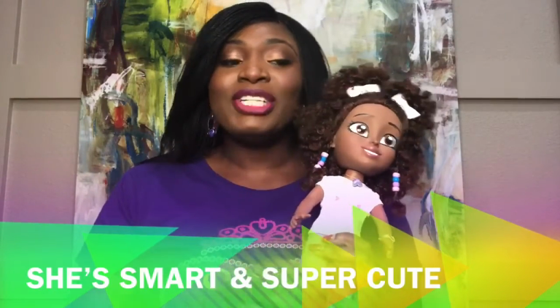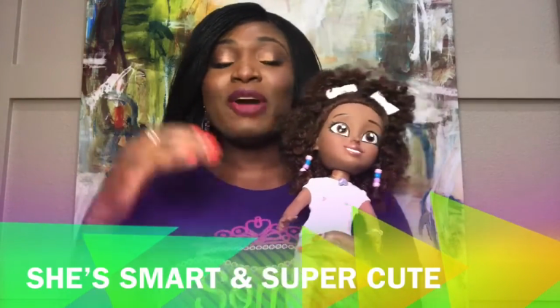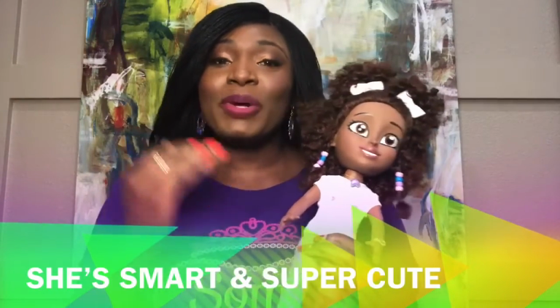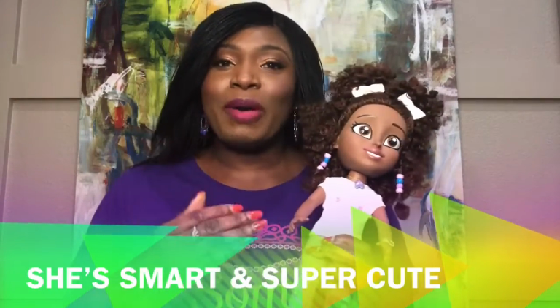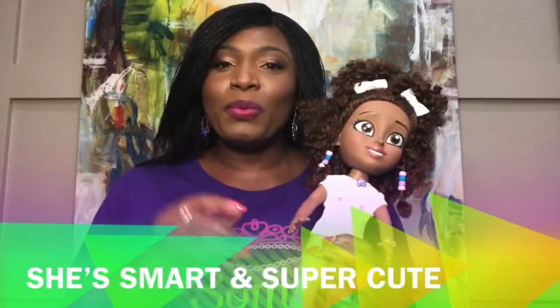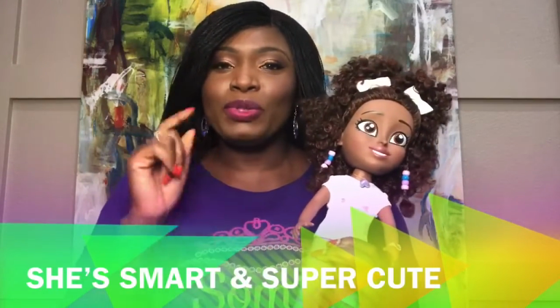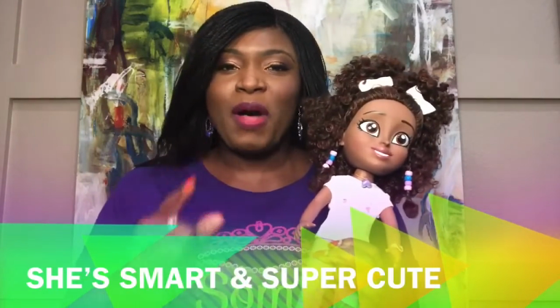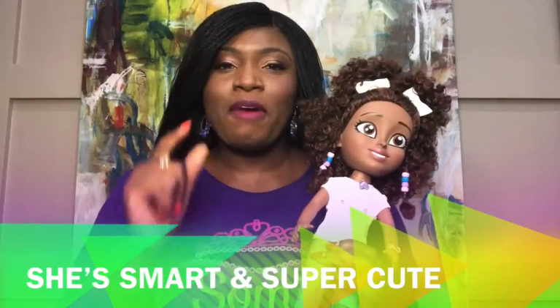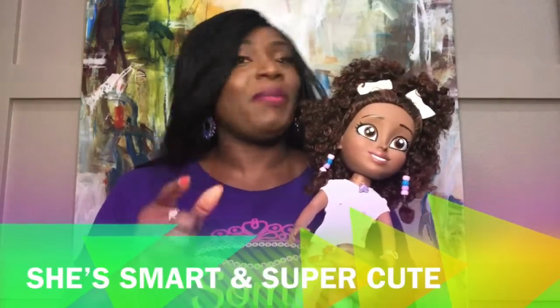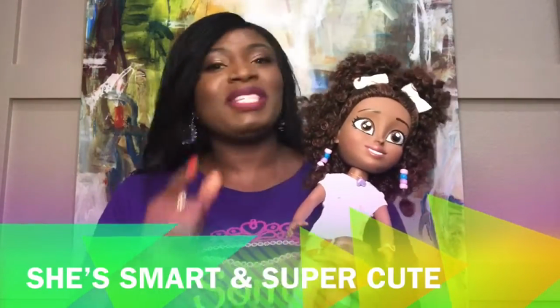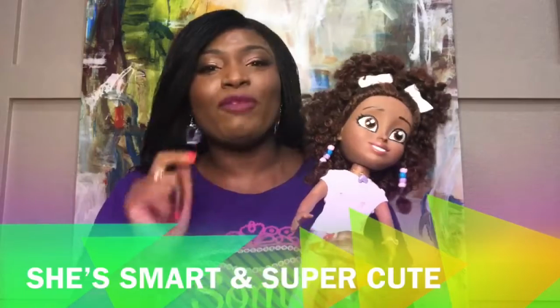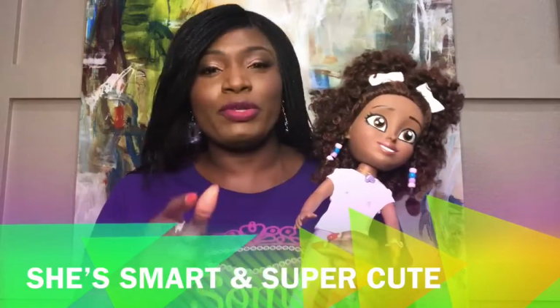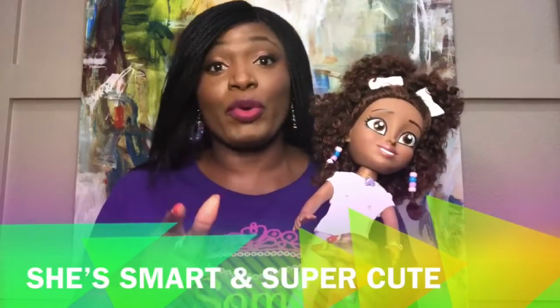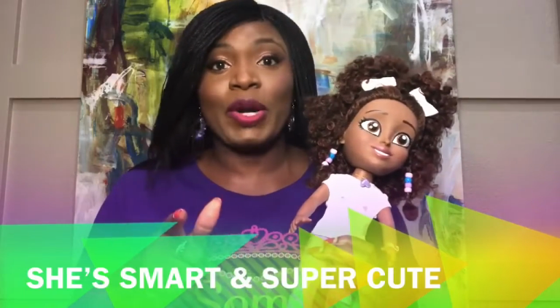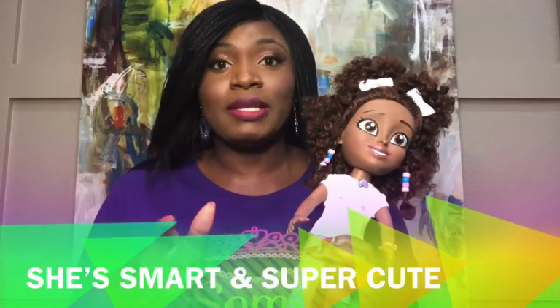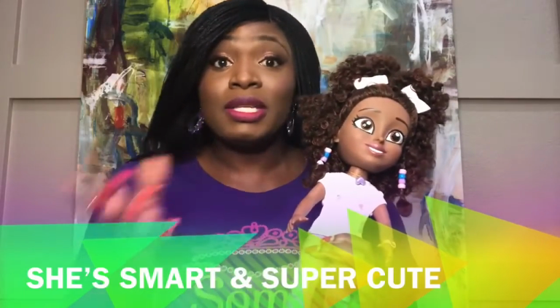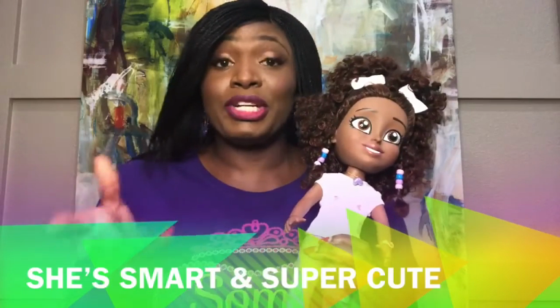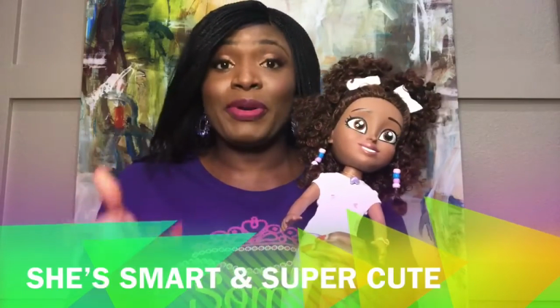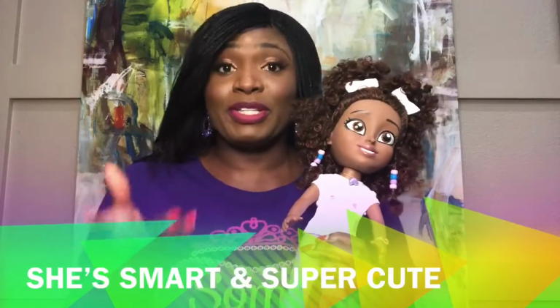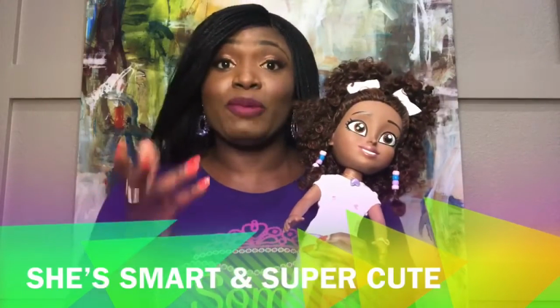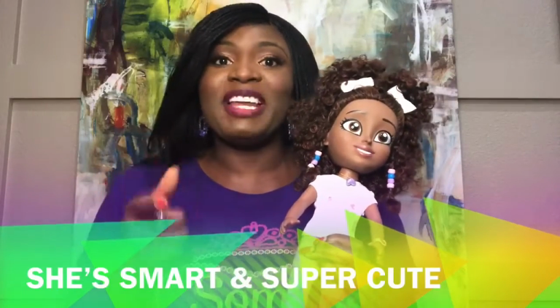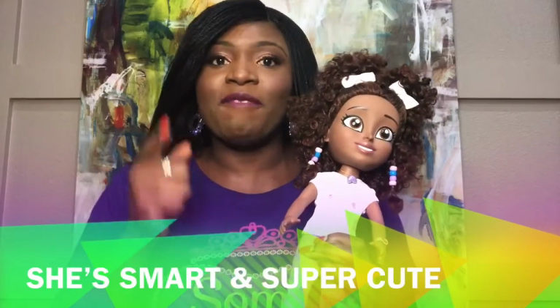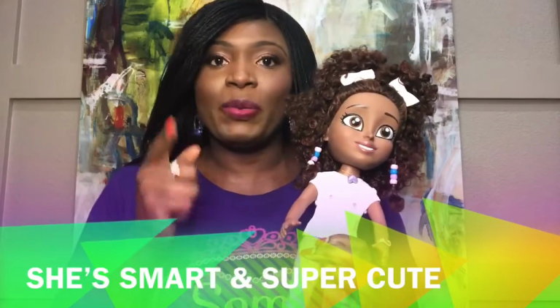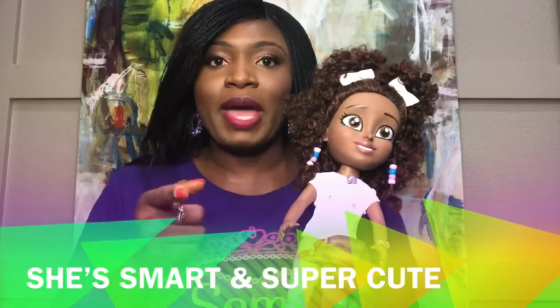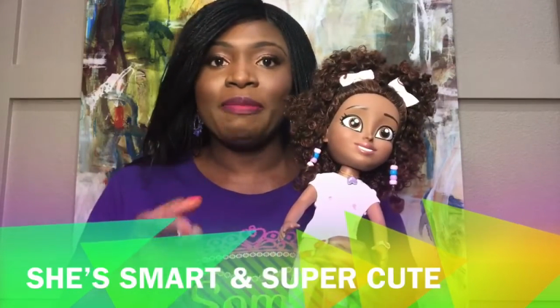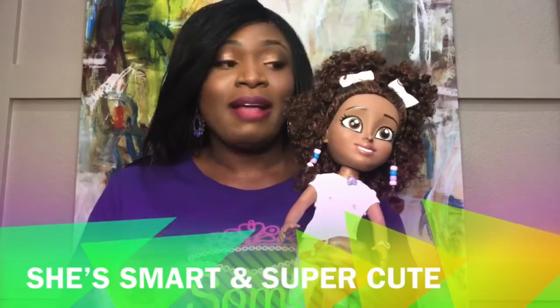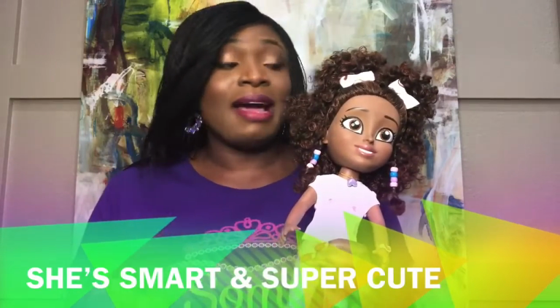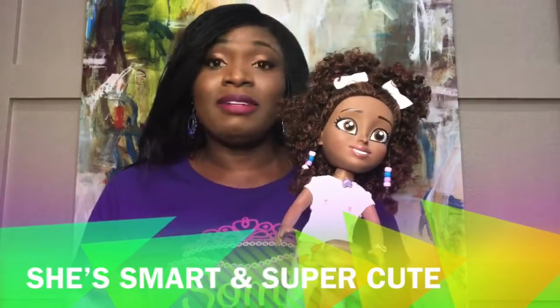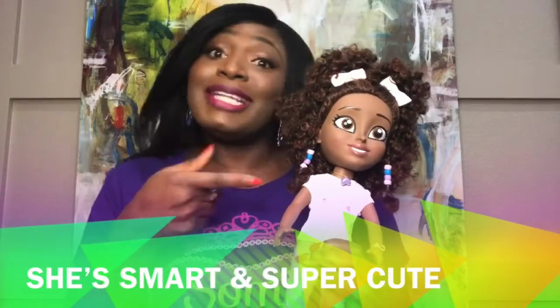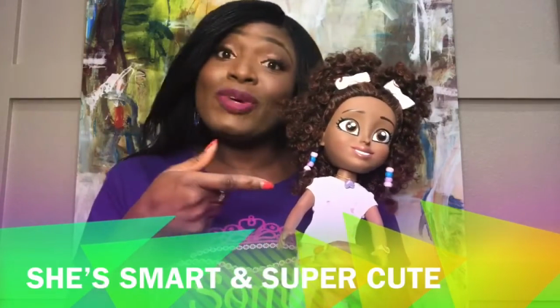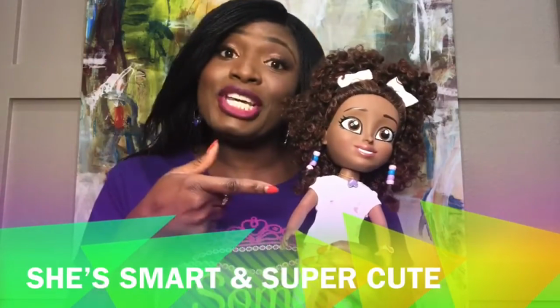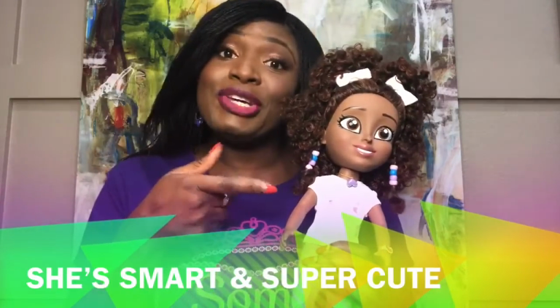She comes equipped with 12 built-in voiceover recordings to teach computer science terms in a fun way. Now let's see what she can do.